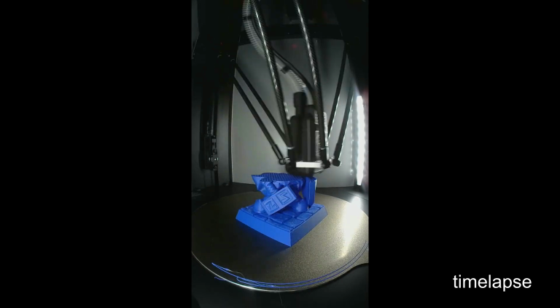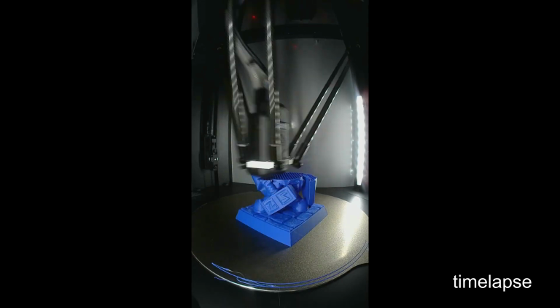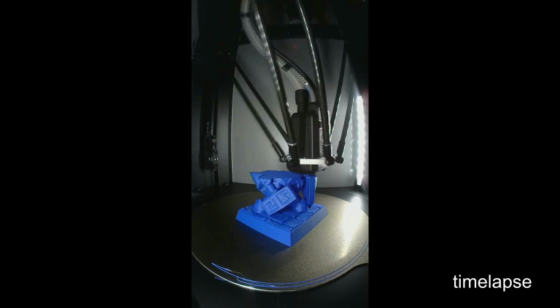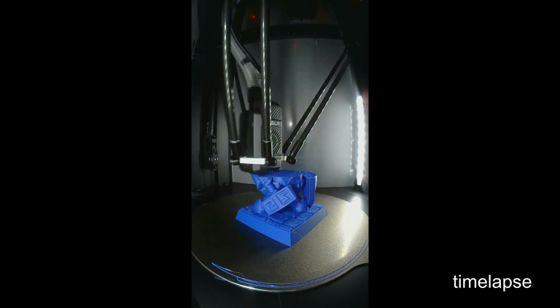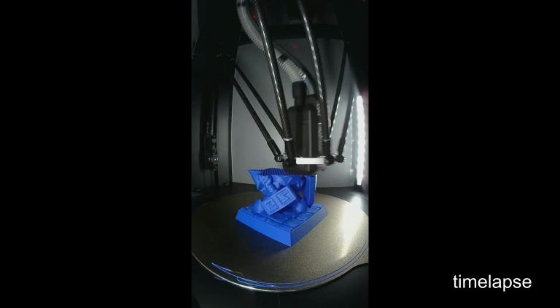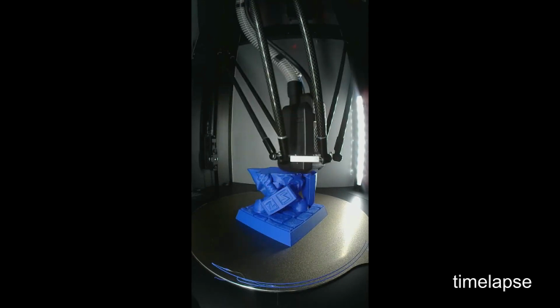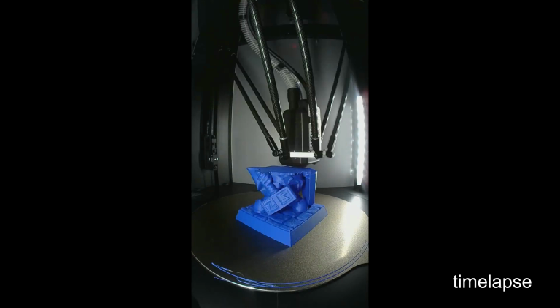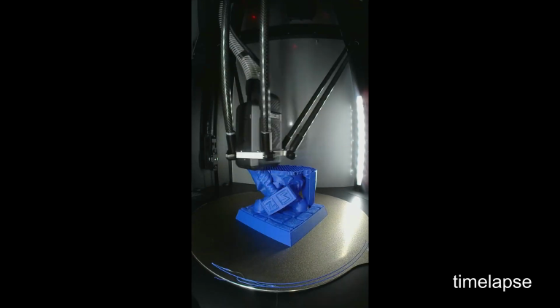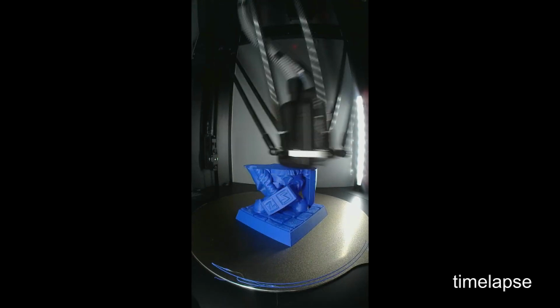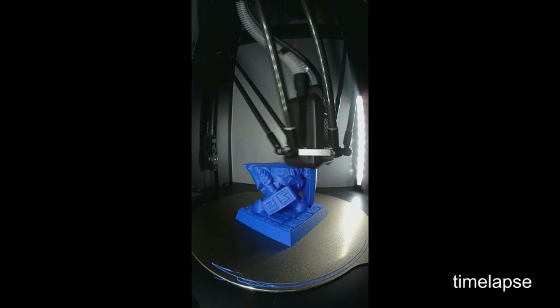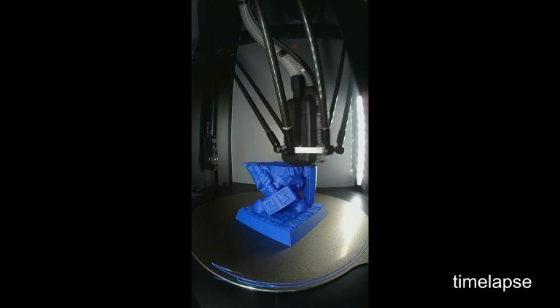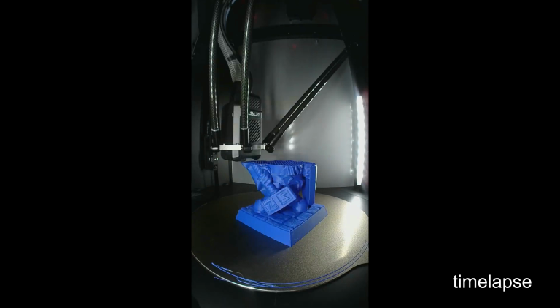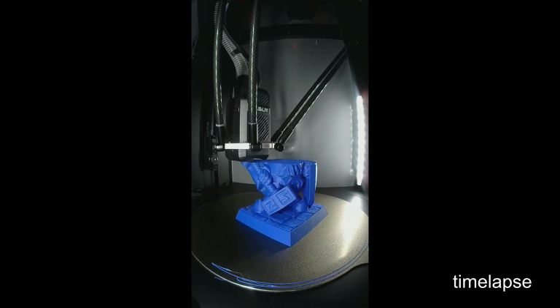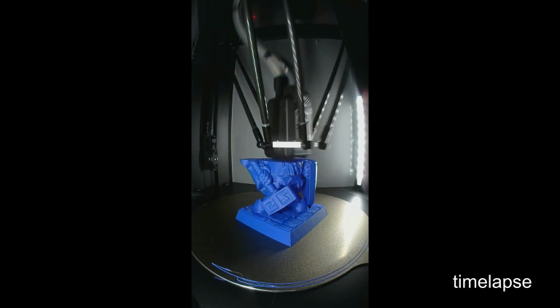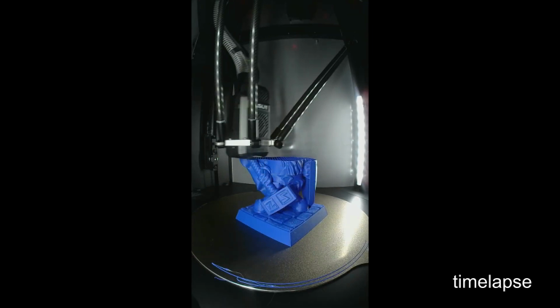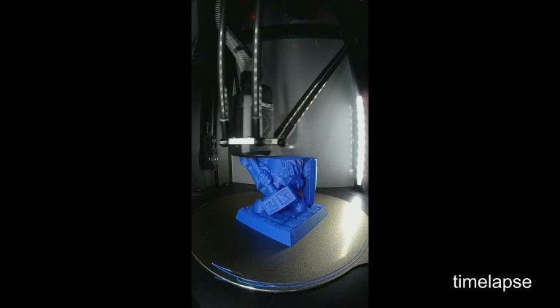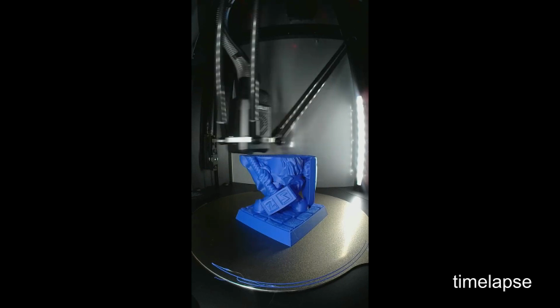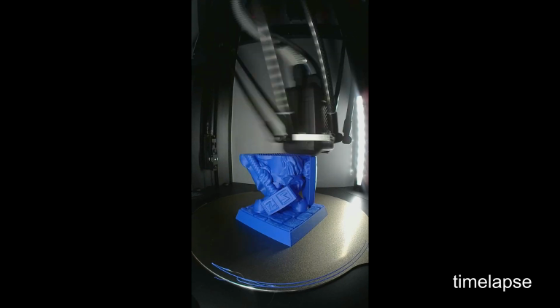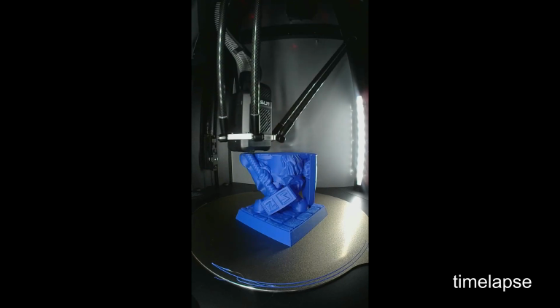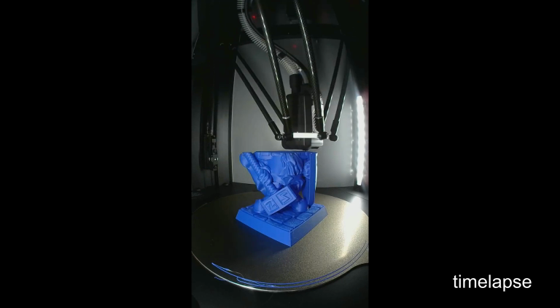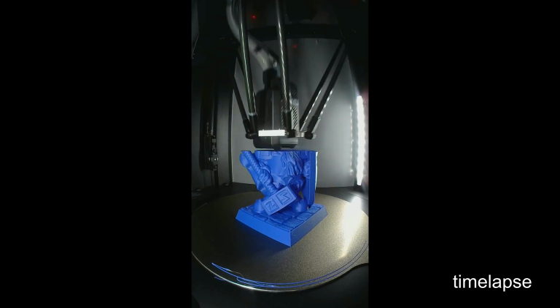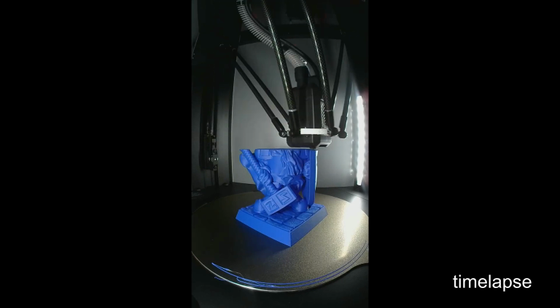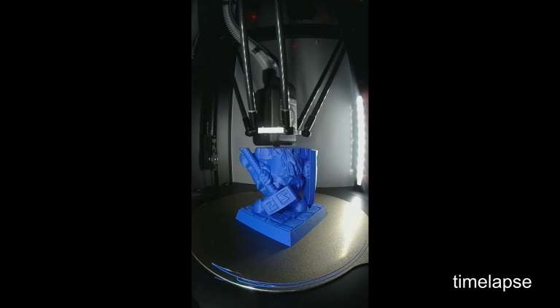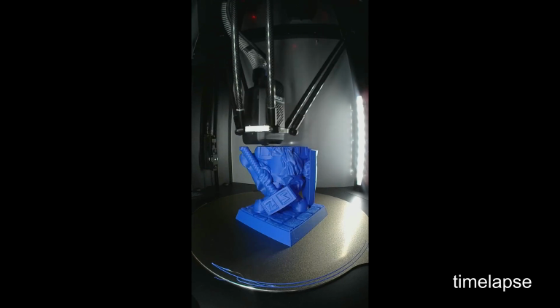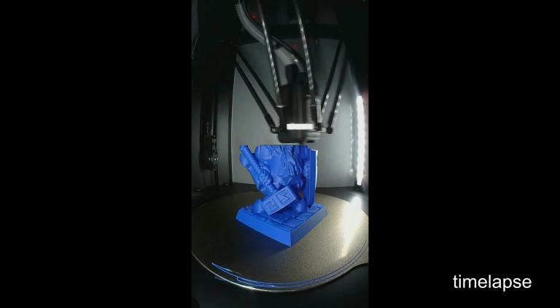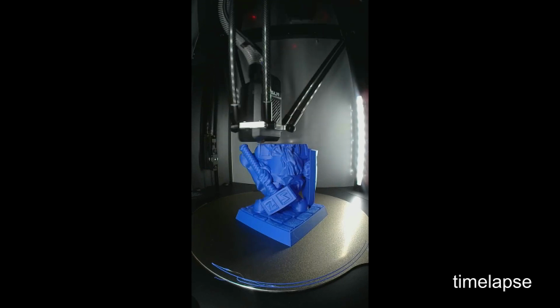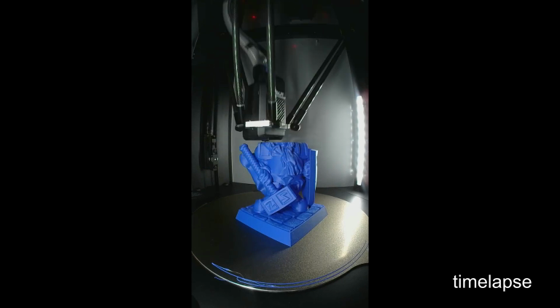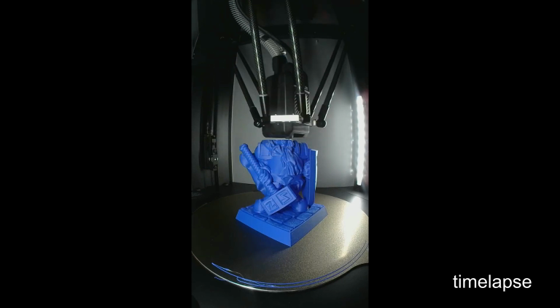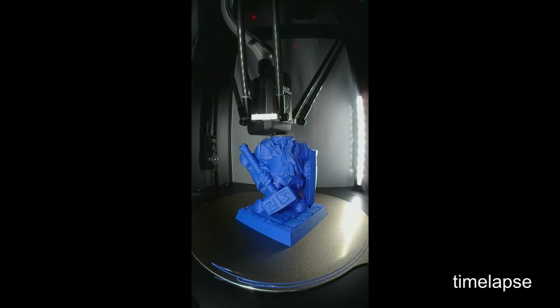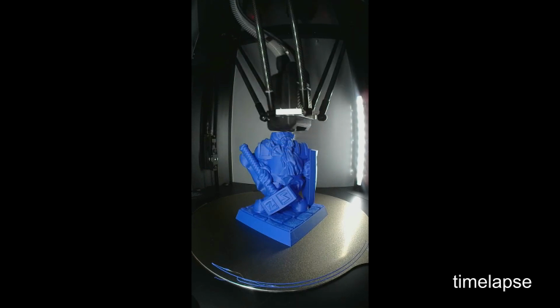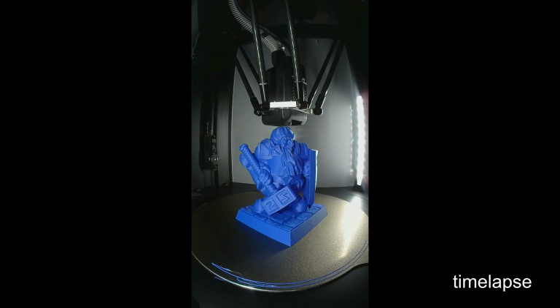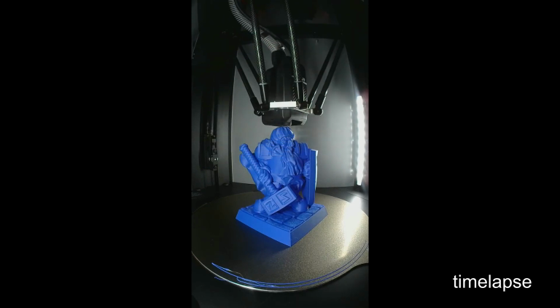From what I could tell, we don't have full SSH access into the machine, so we don't have full control over installing Klipper plugins or updates.